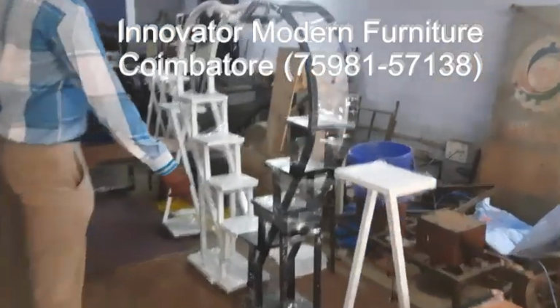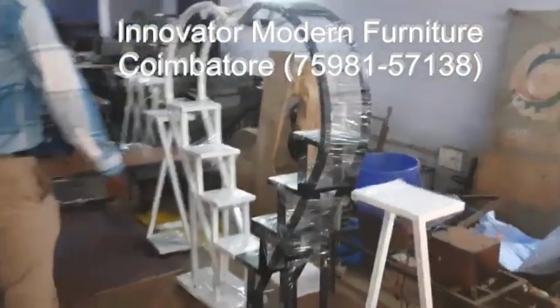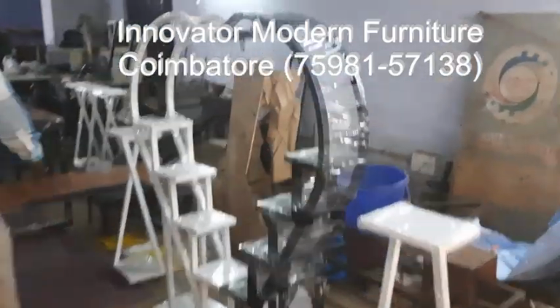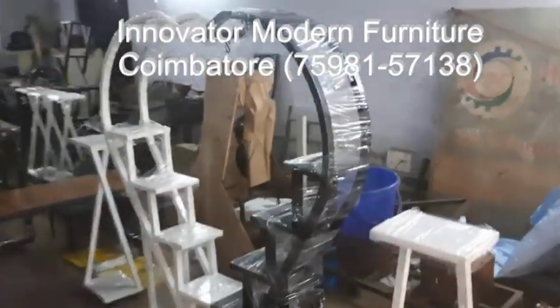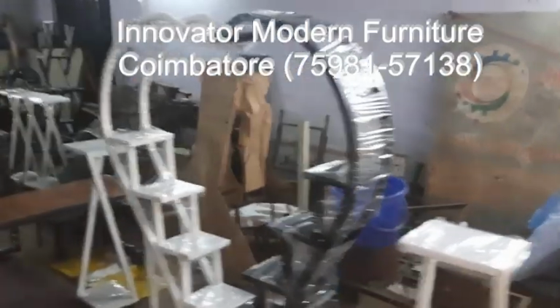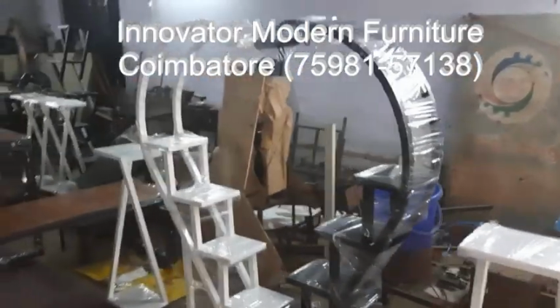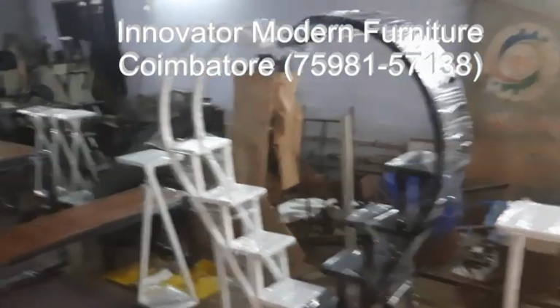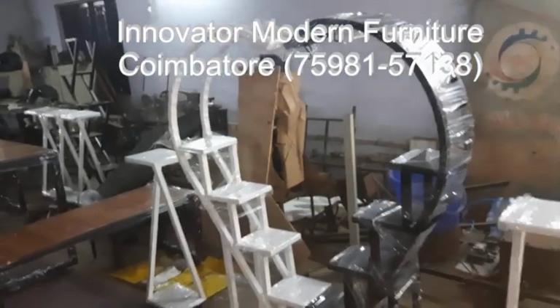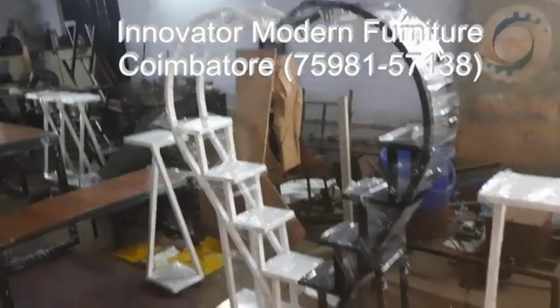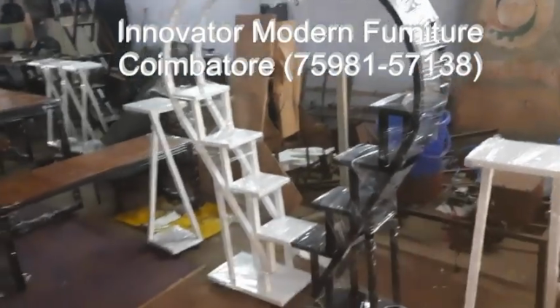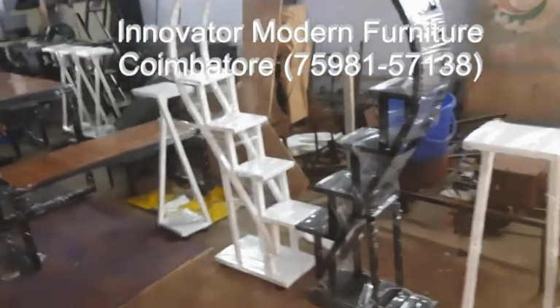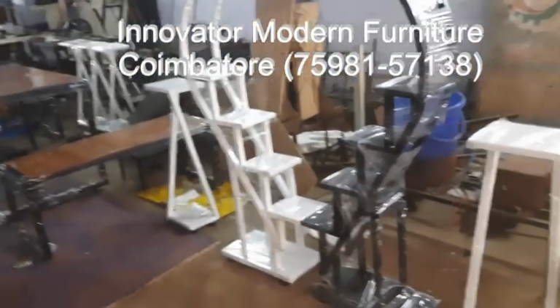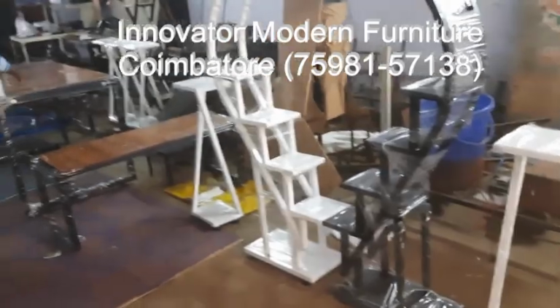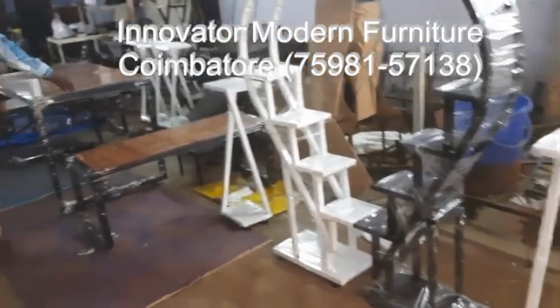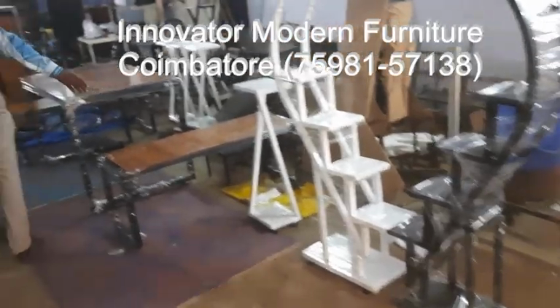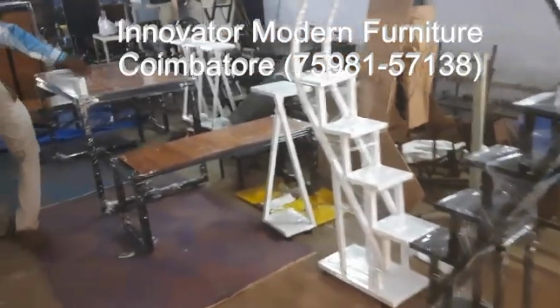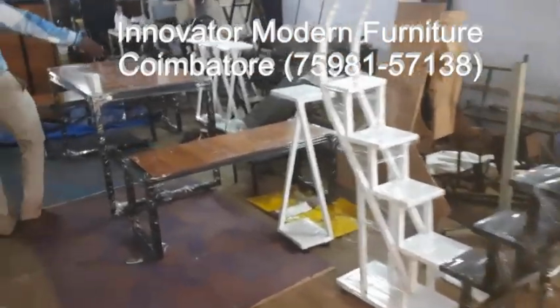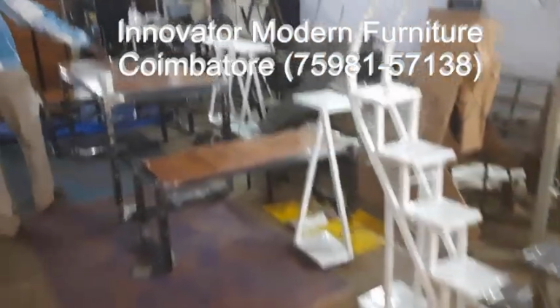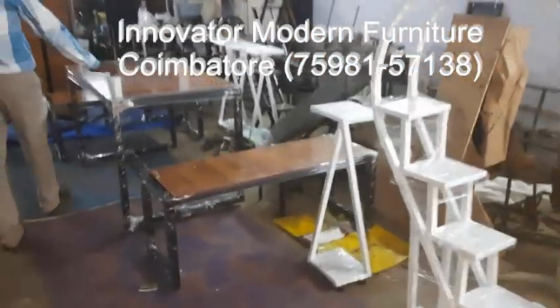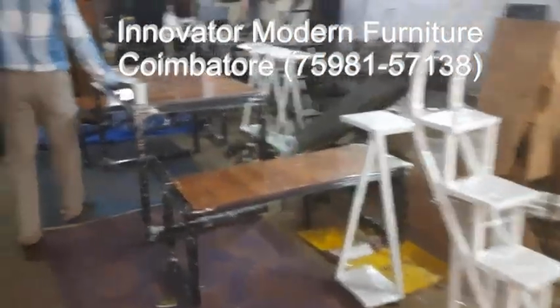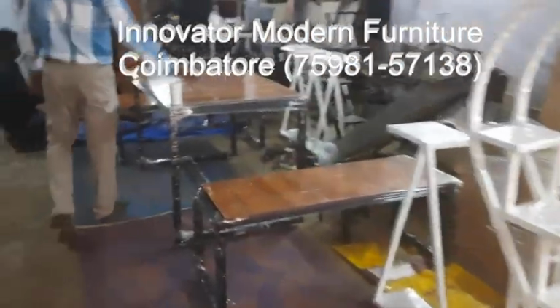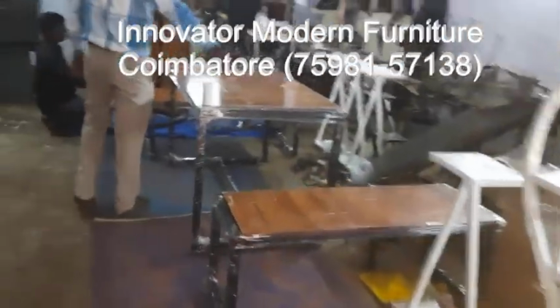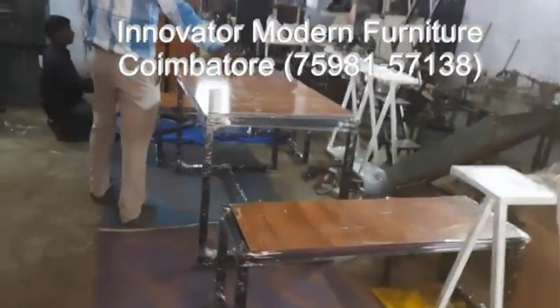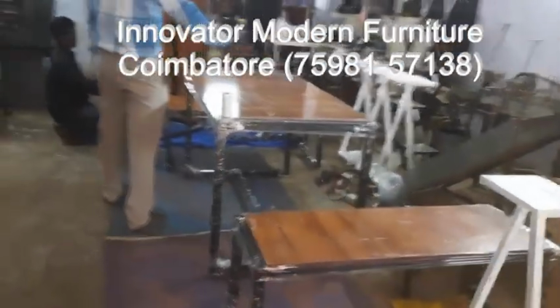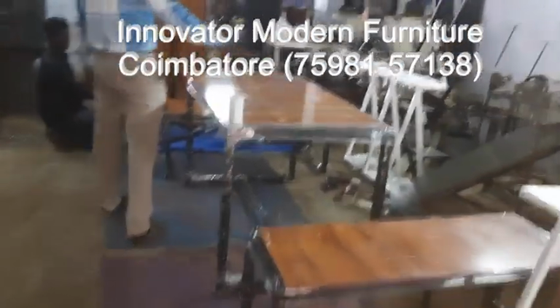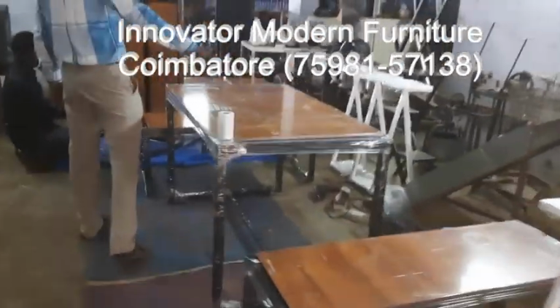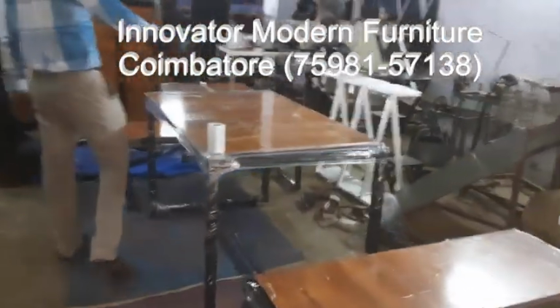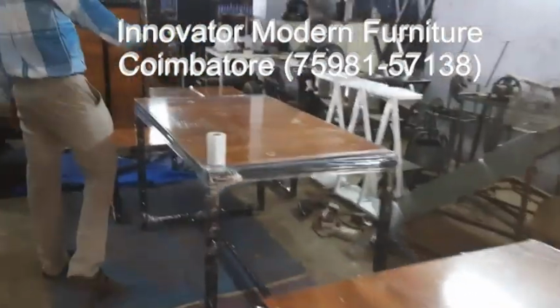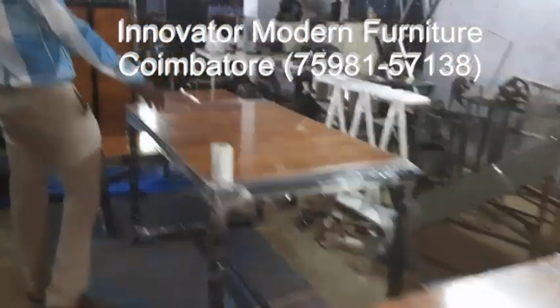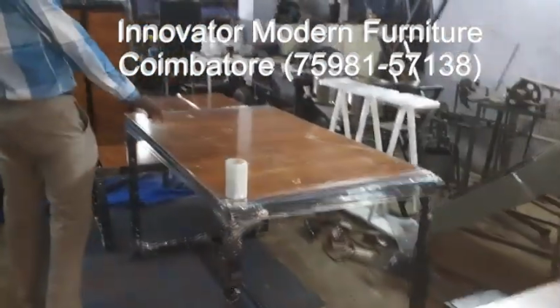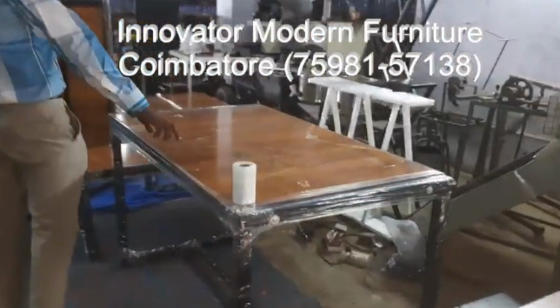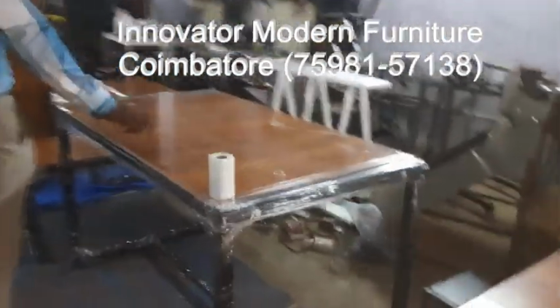This is also a dining table. We are doing dining tables — two seaters. This is a dining table as well.